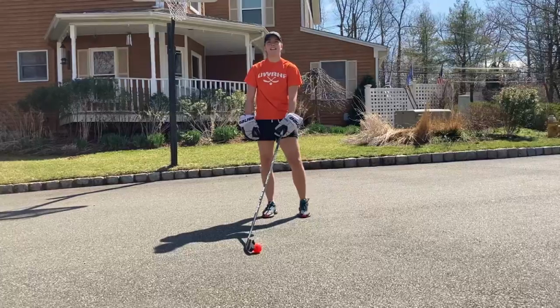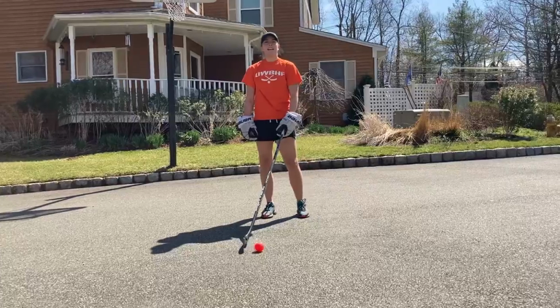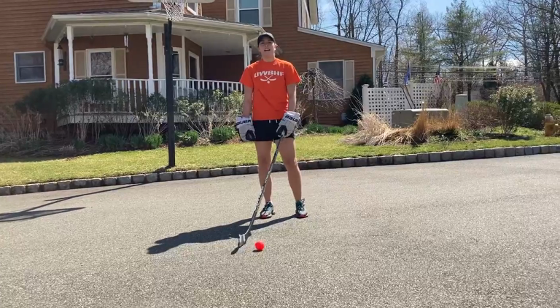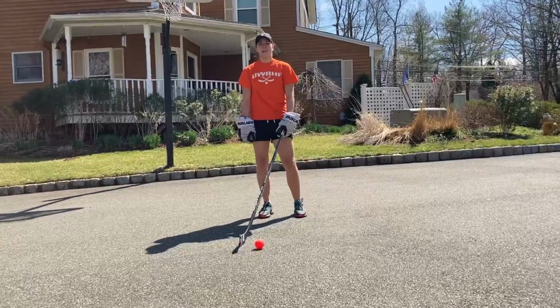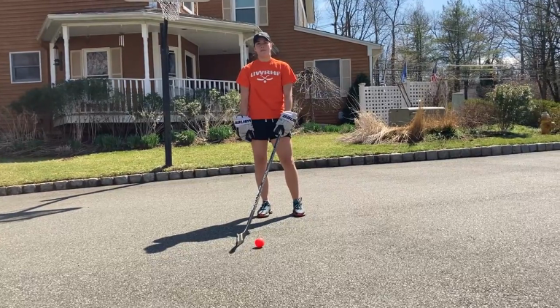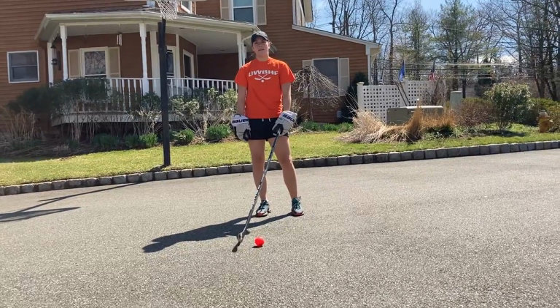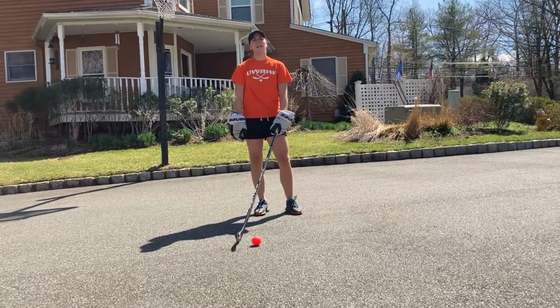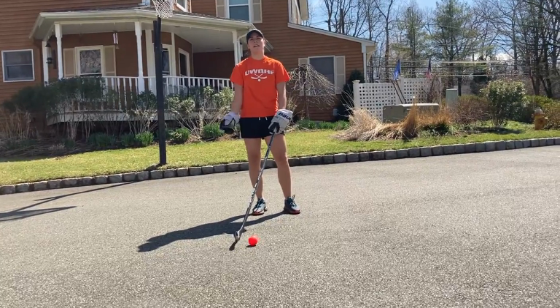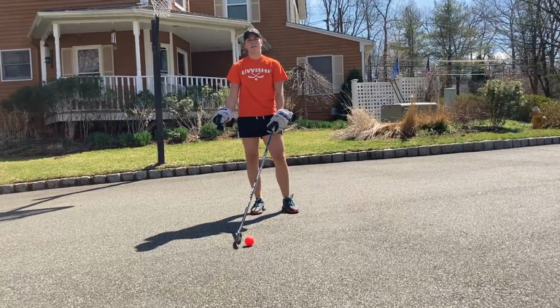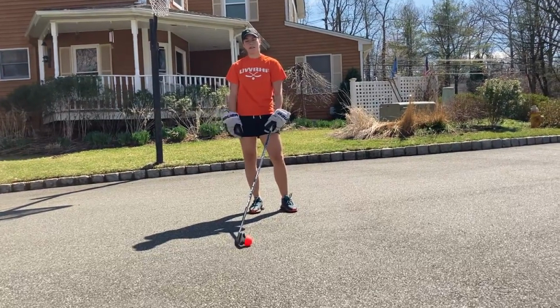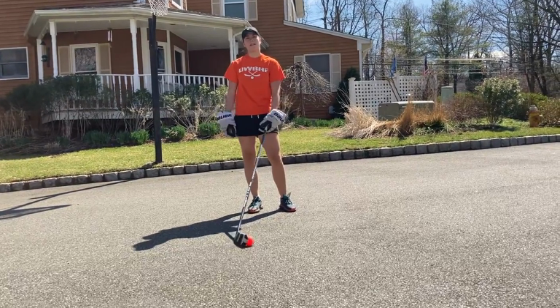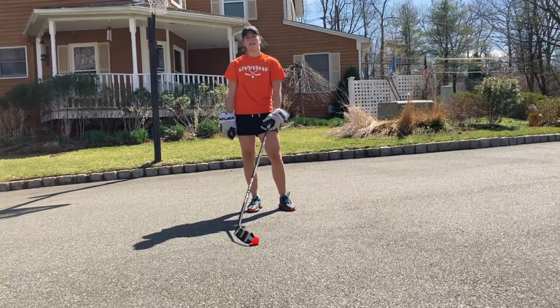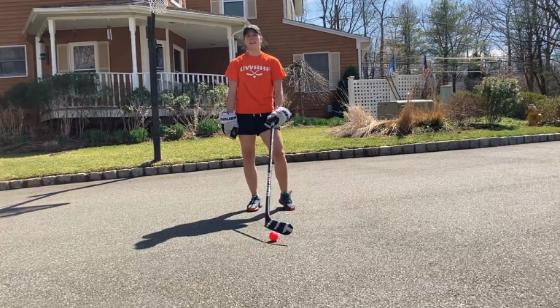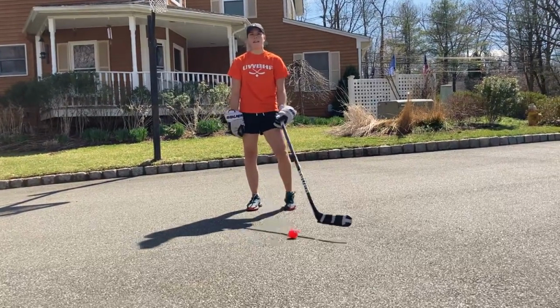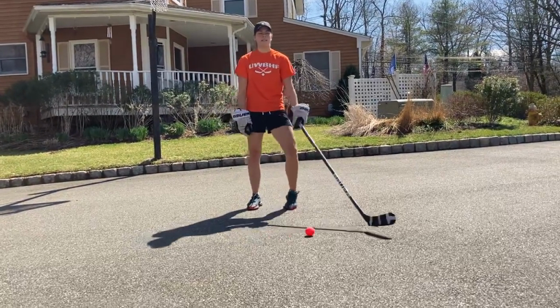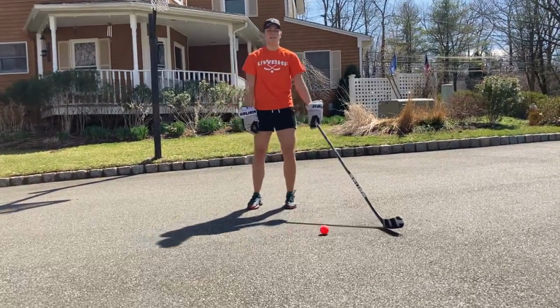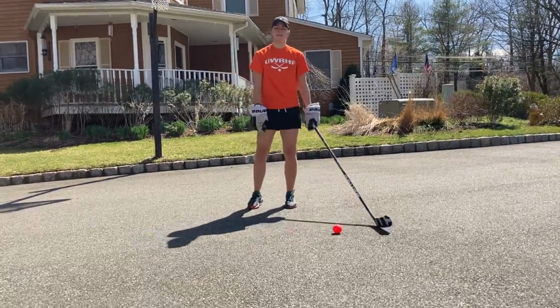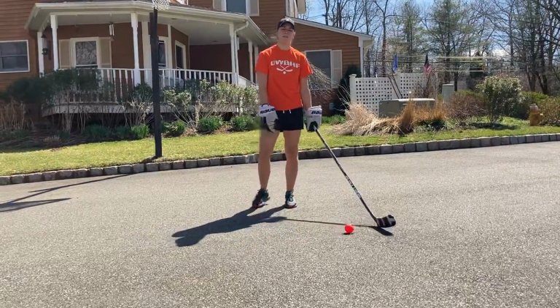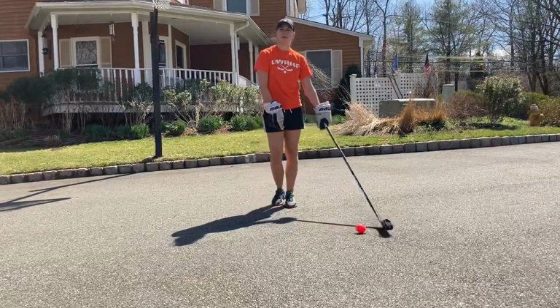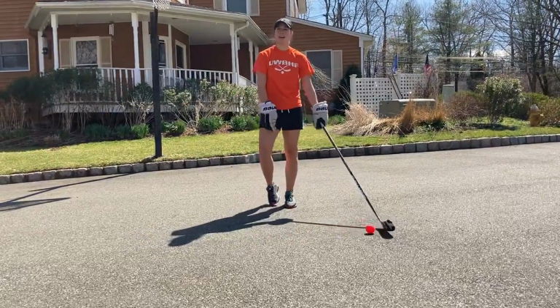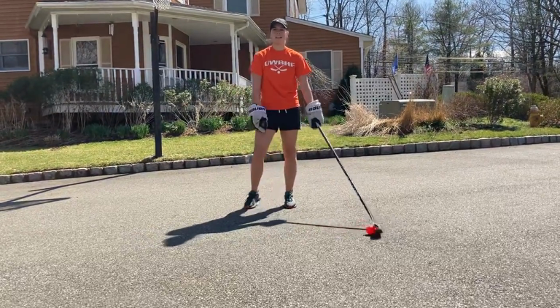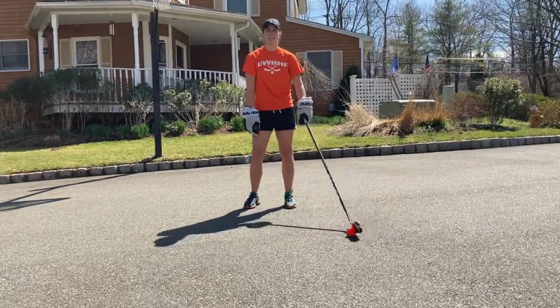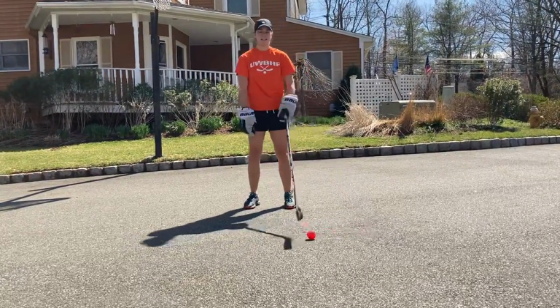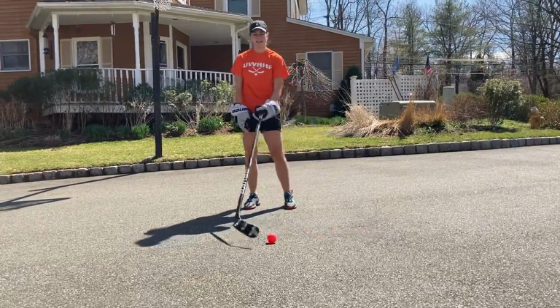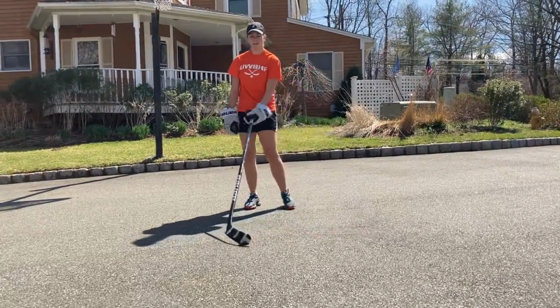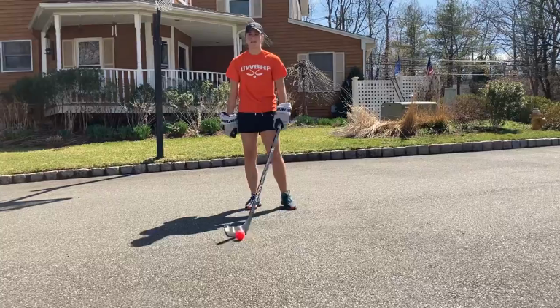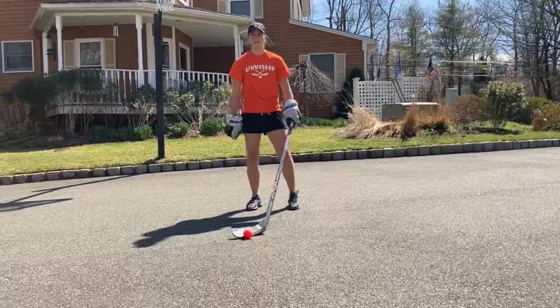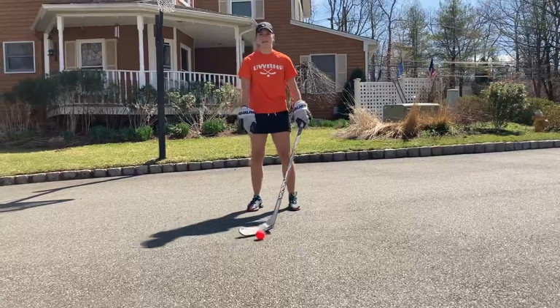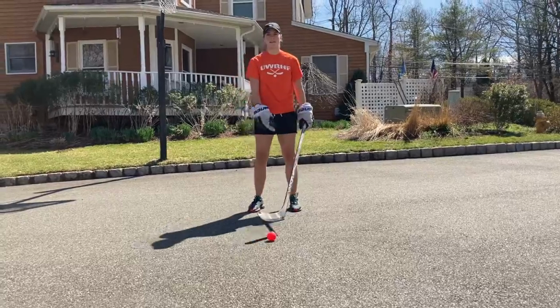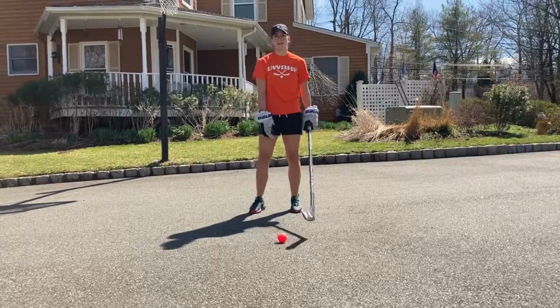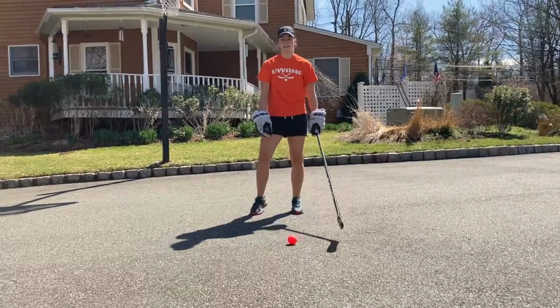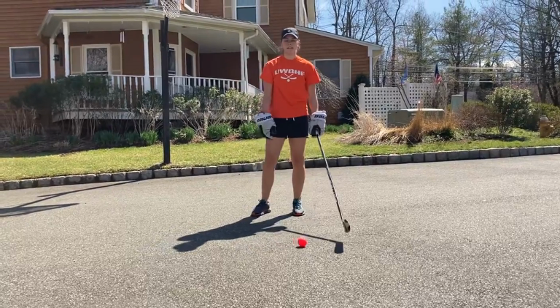Hi everyone, Haley Freed here again. For March Madness, we're going to do day three stick handling today.